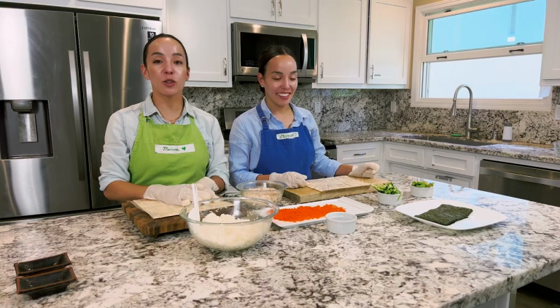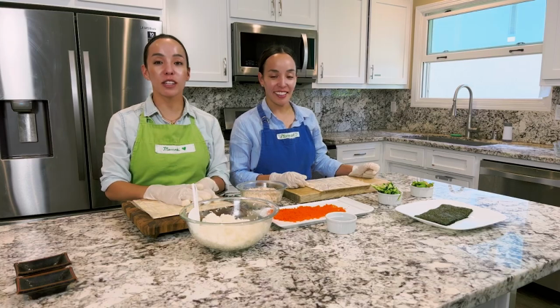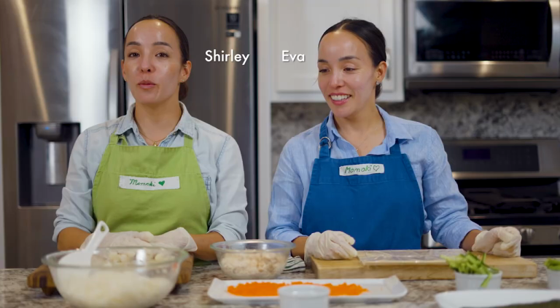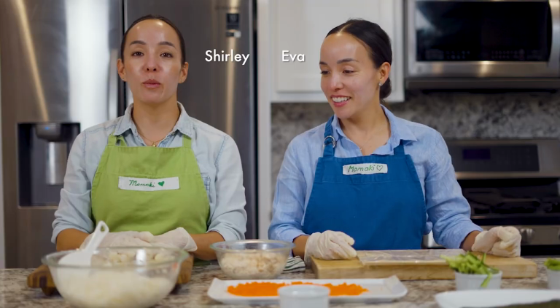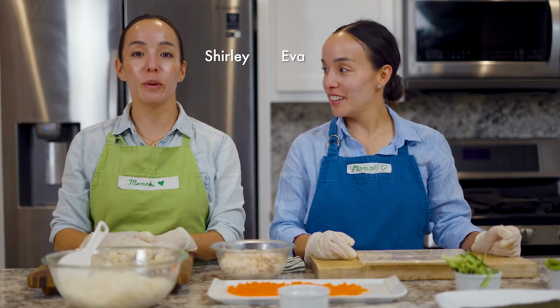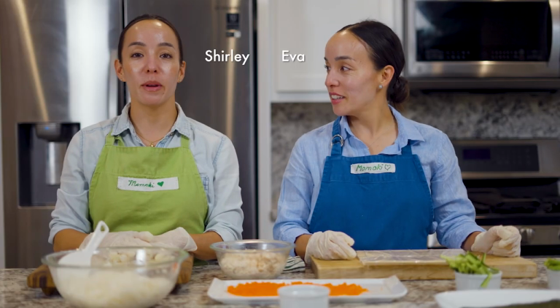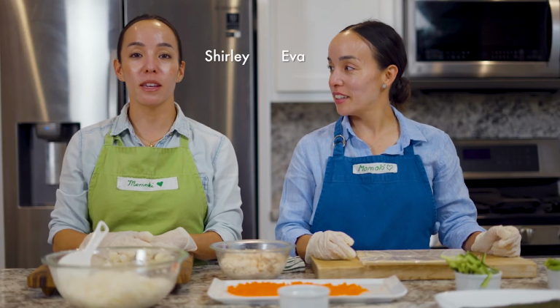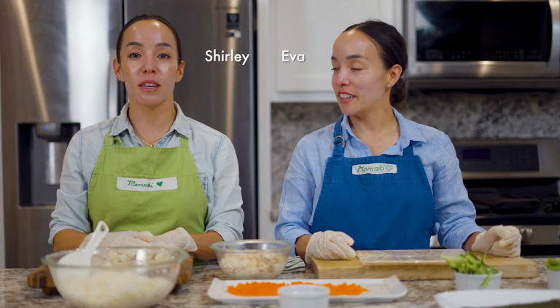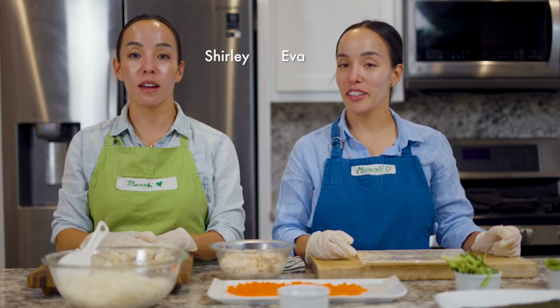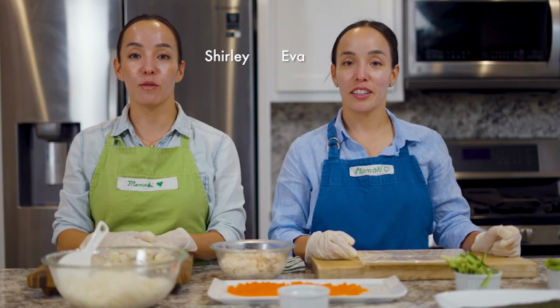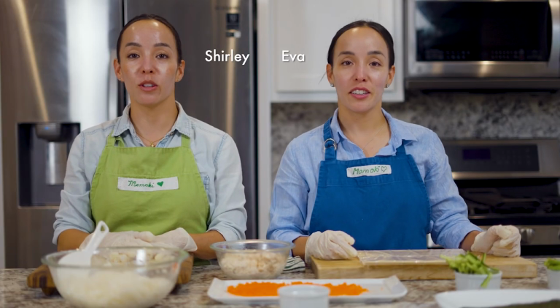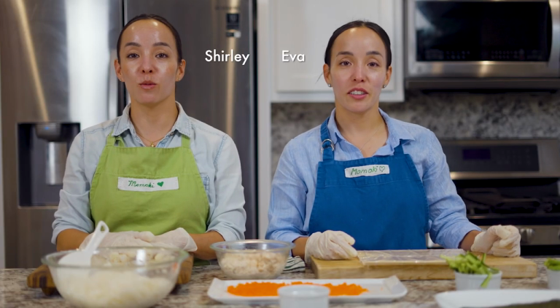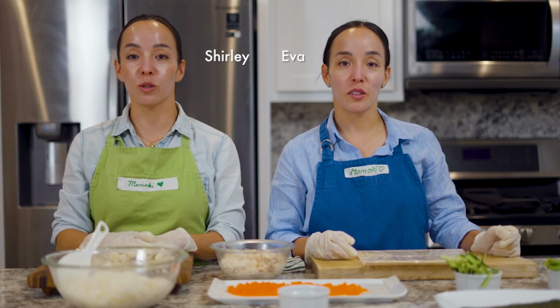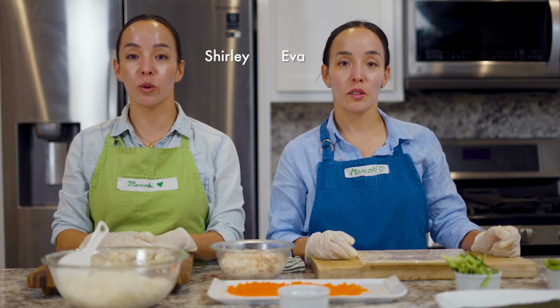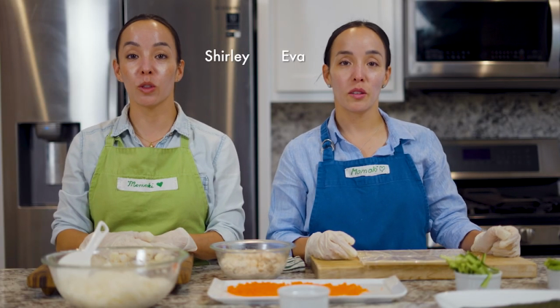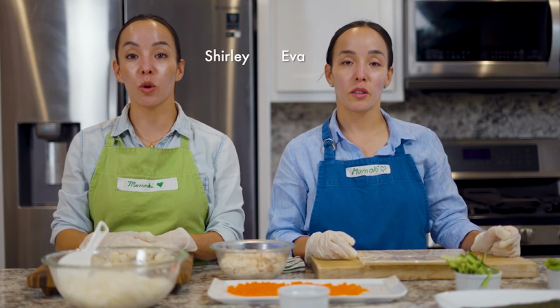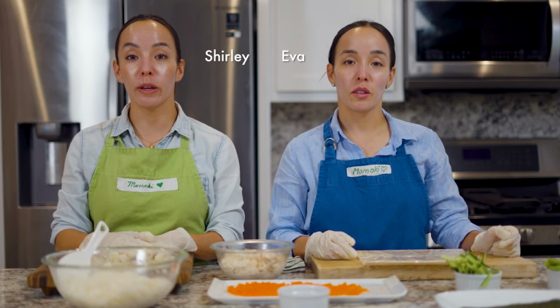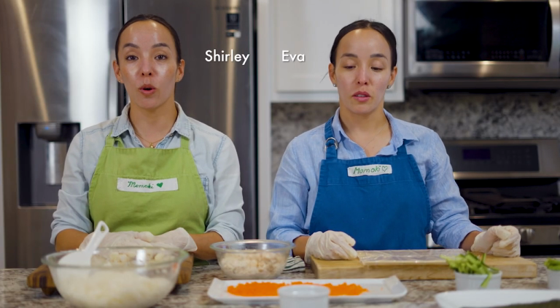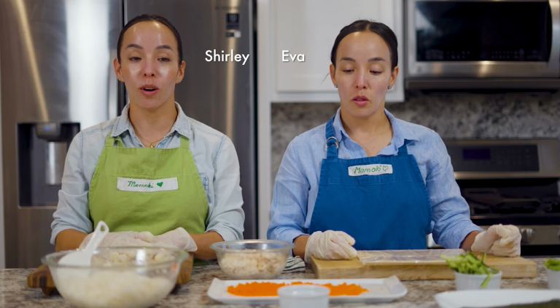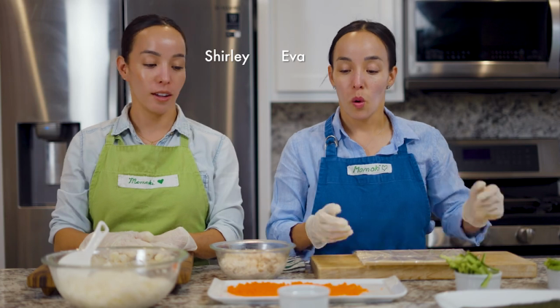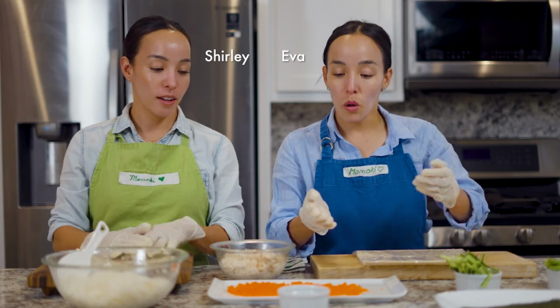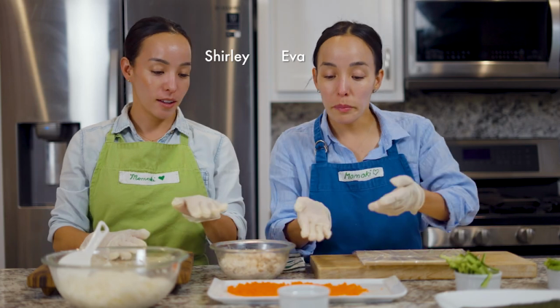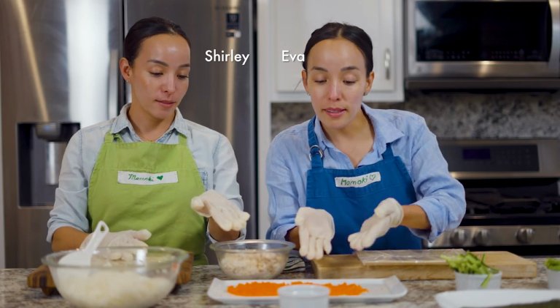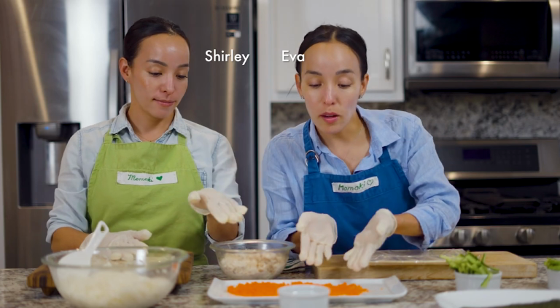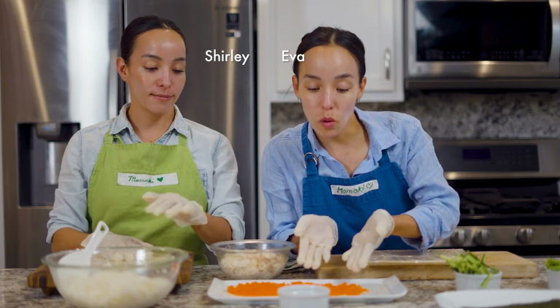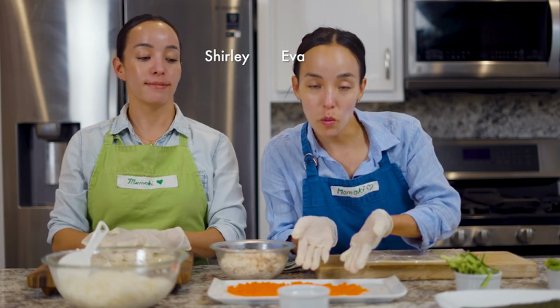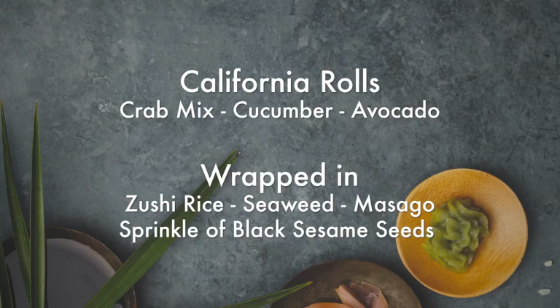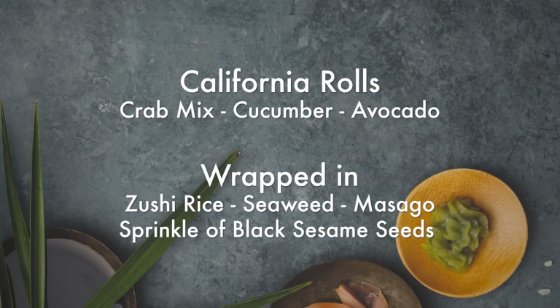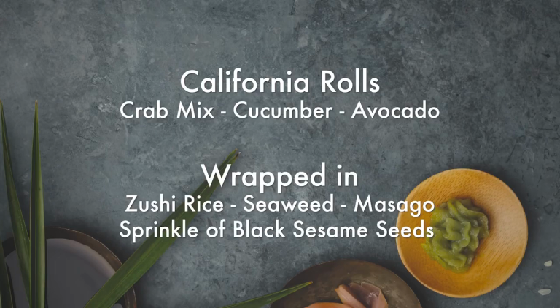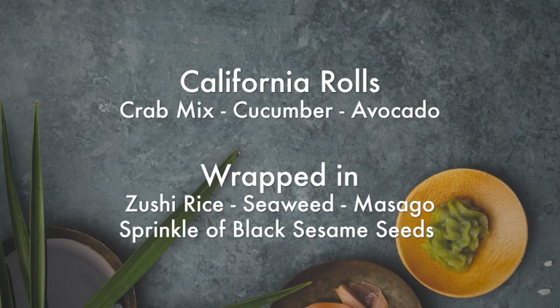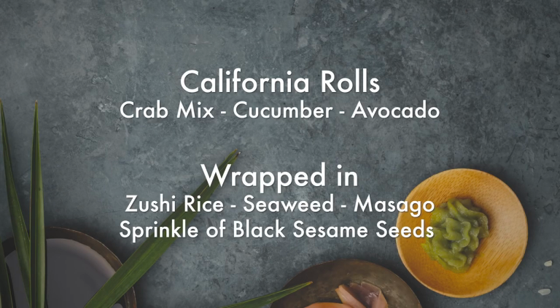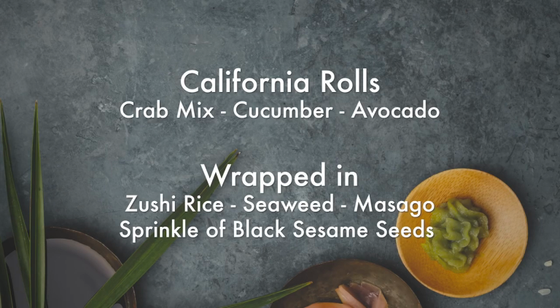Today we will be making California rolls with Tobiko — or Masago. We bought Masago.